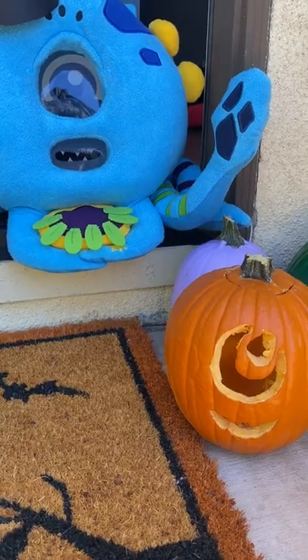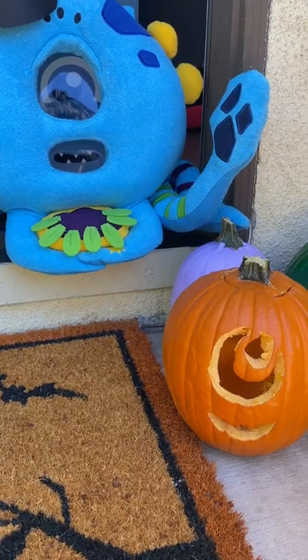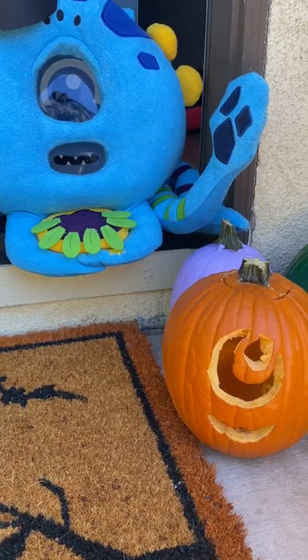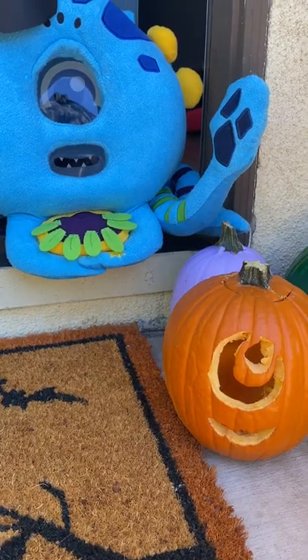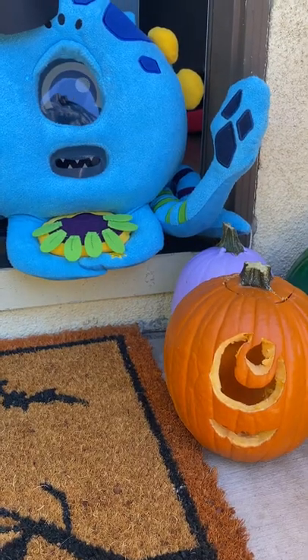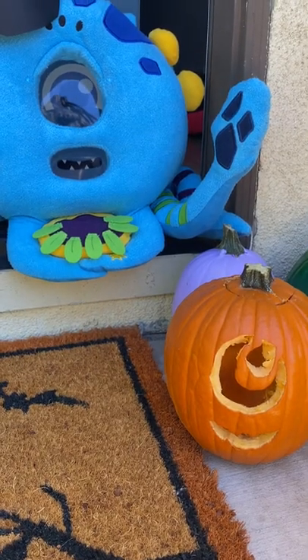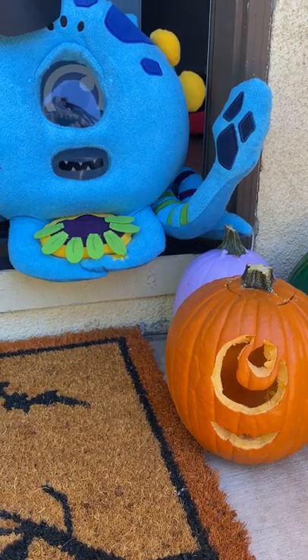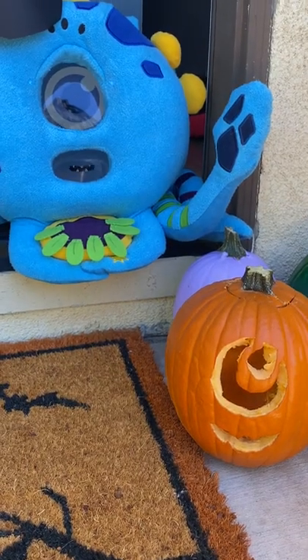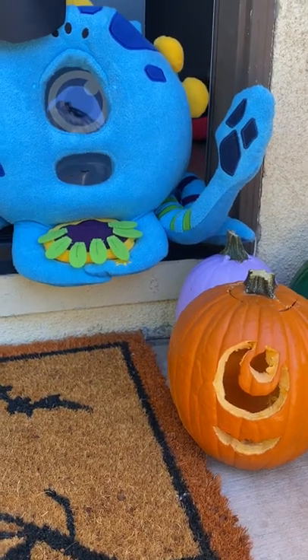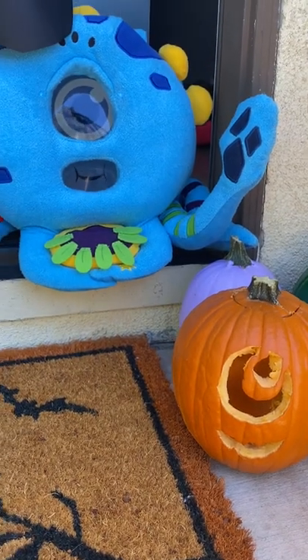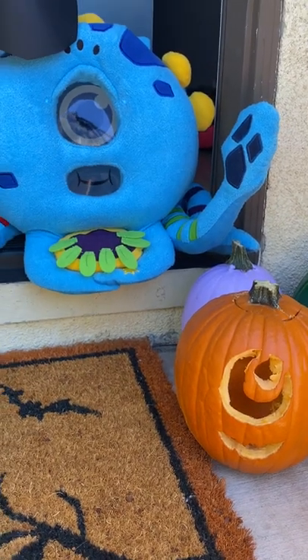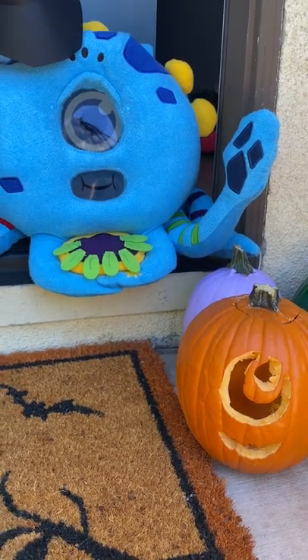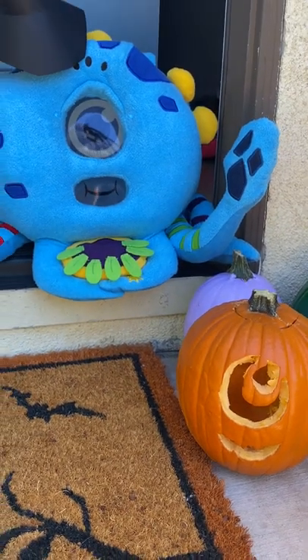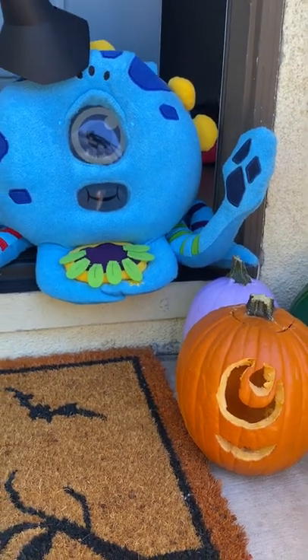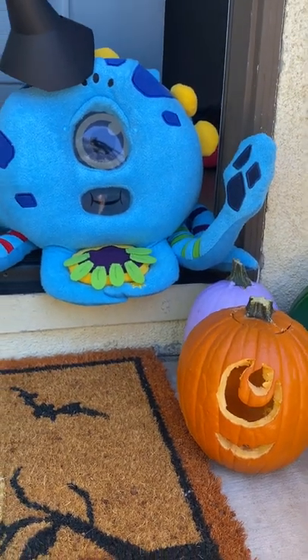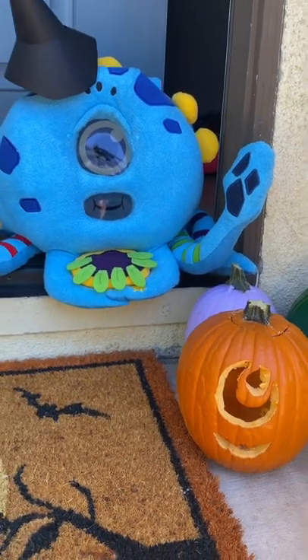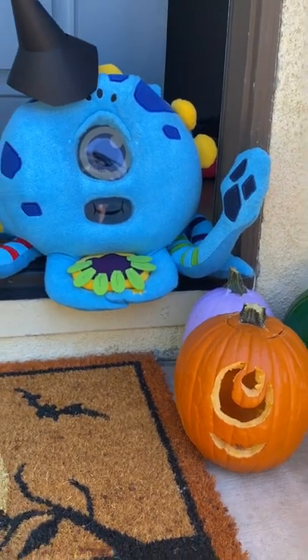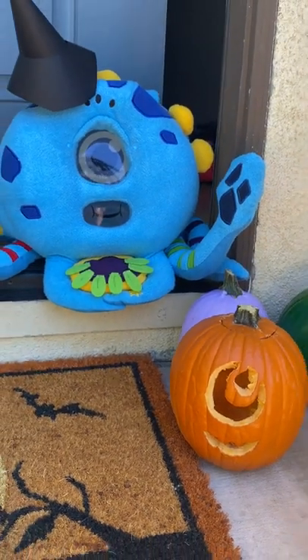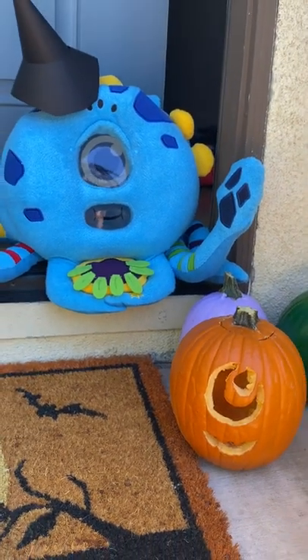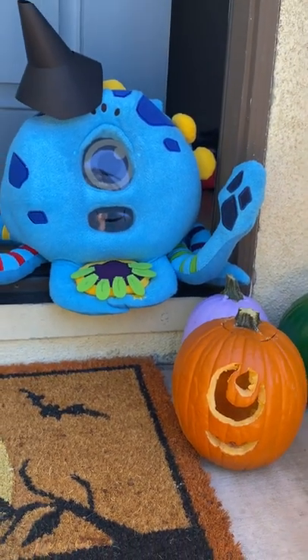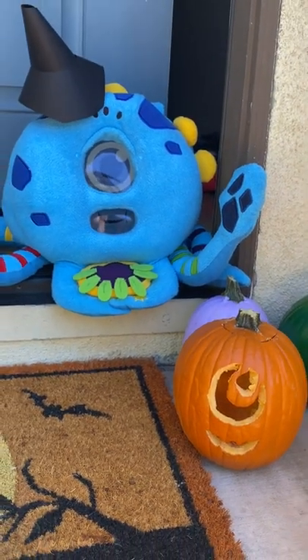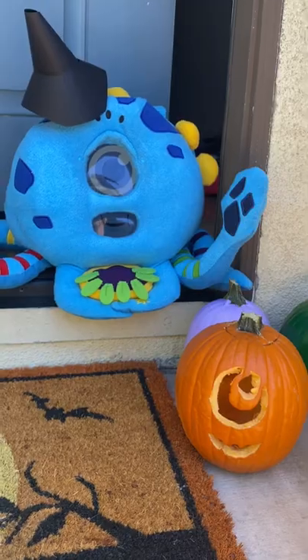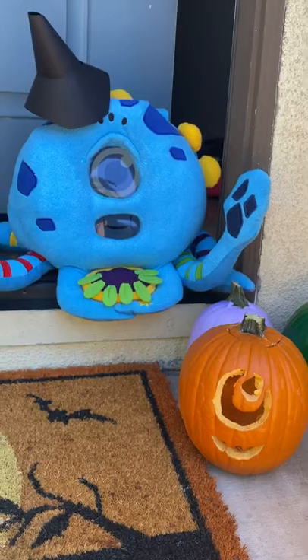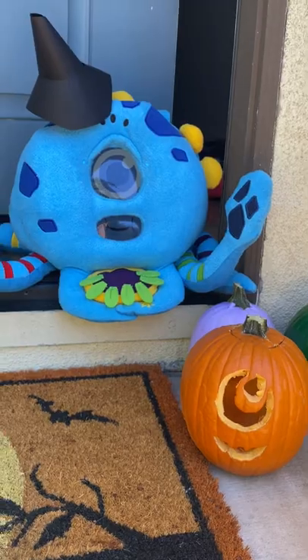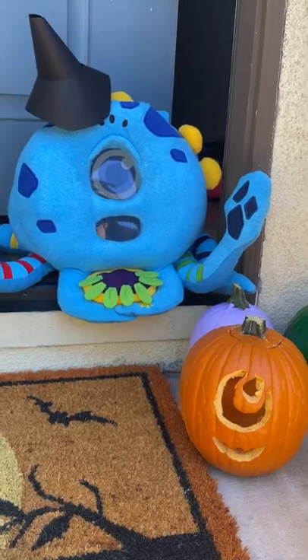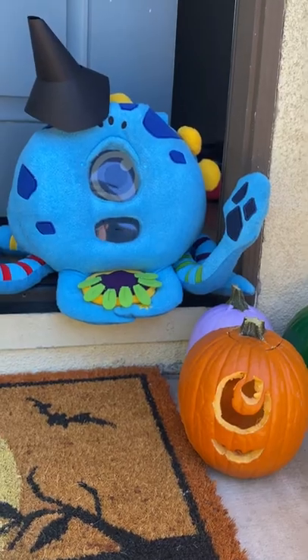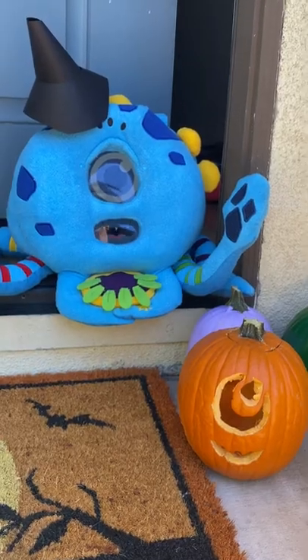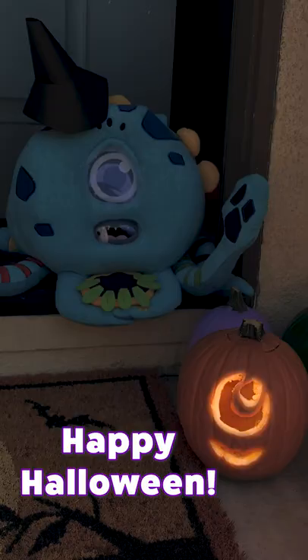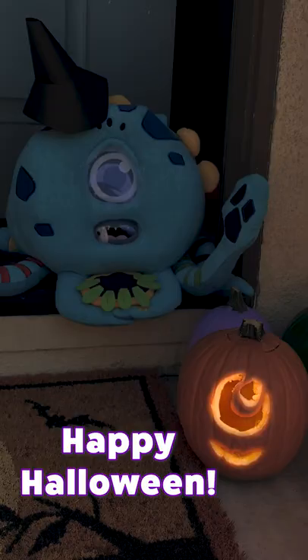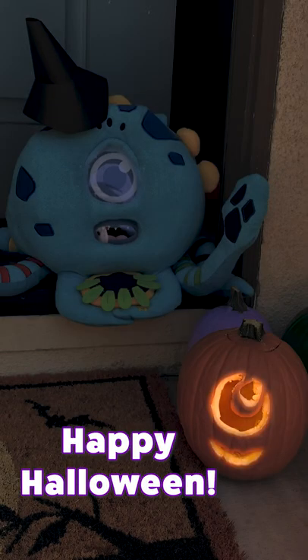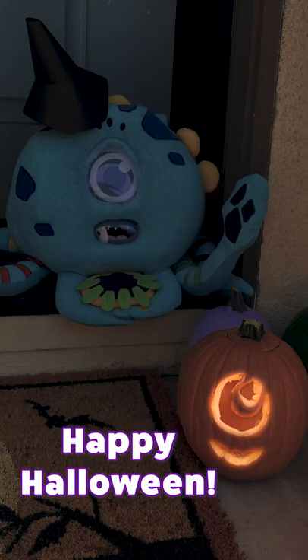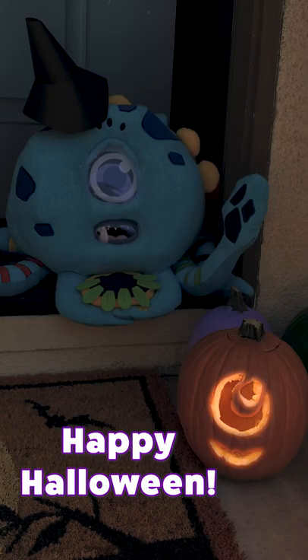And there you have it! Your Octobo pumpkin is ready for display. Happy Halloween!